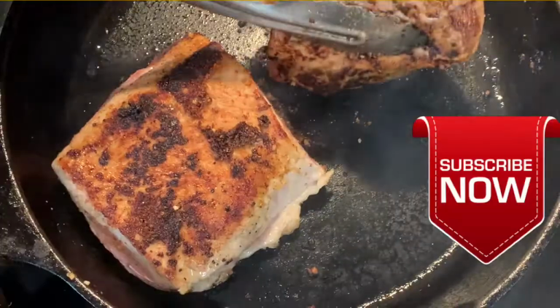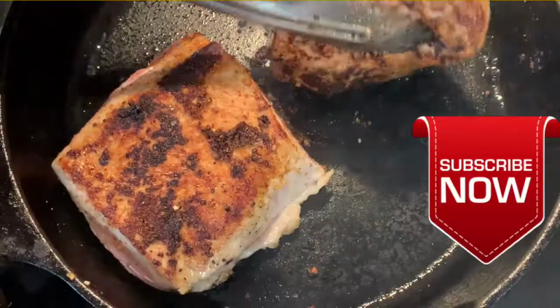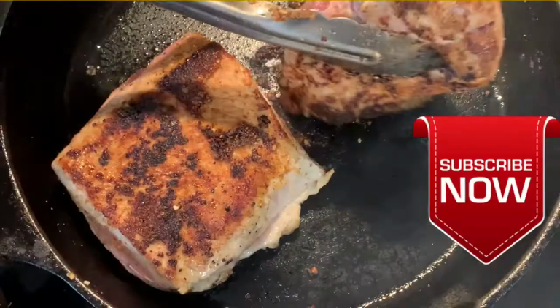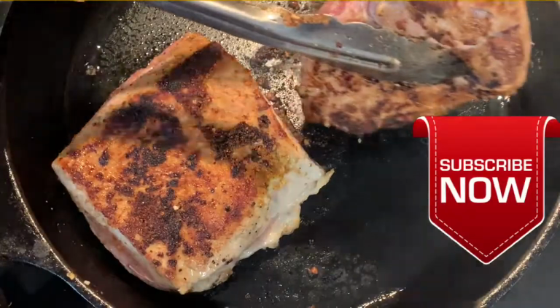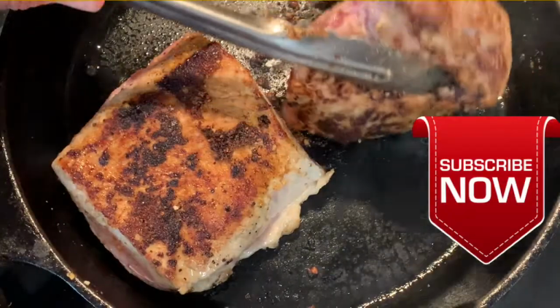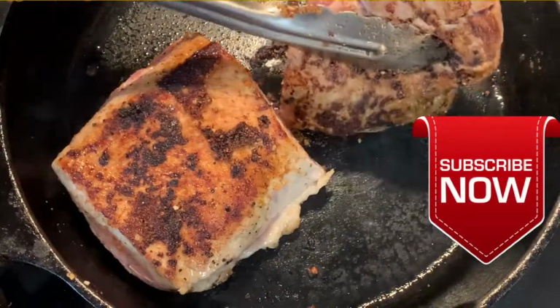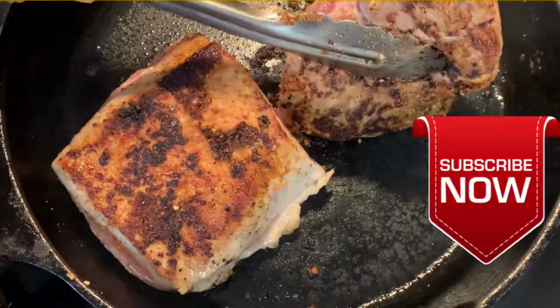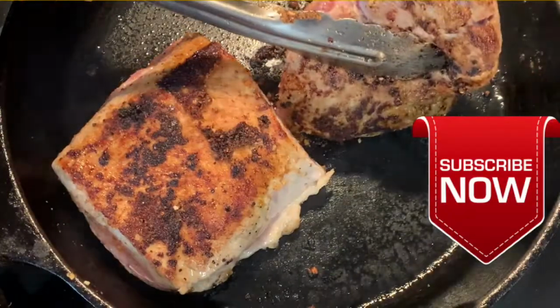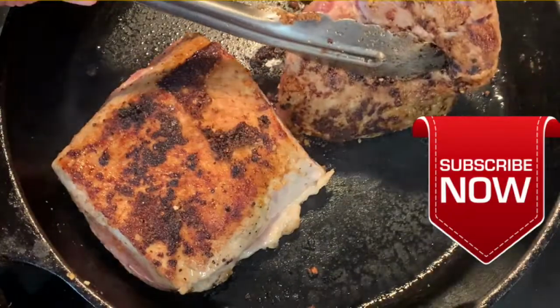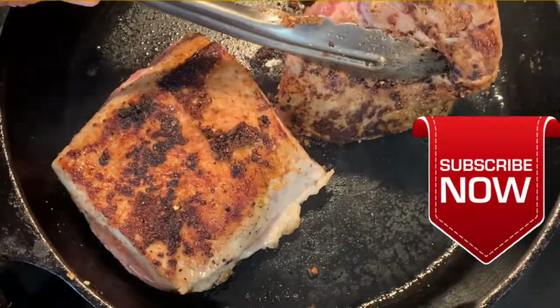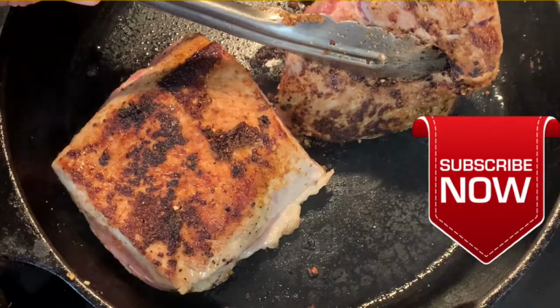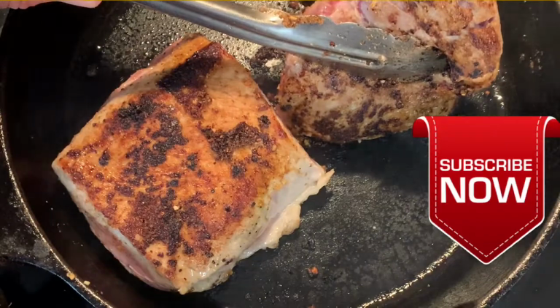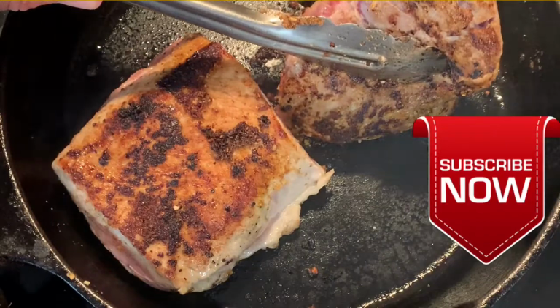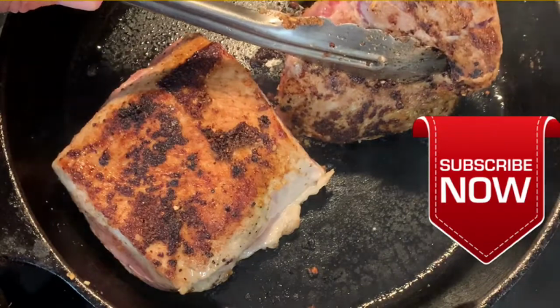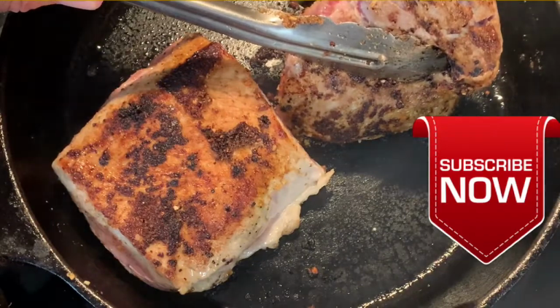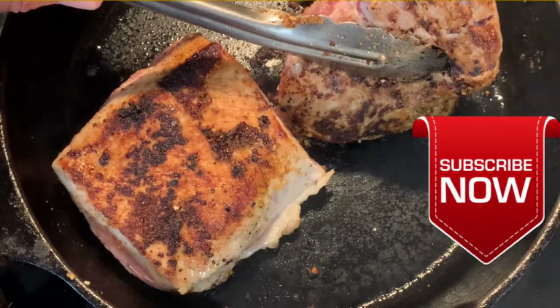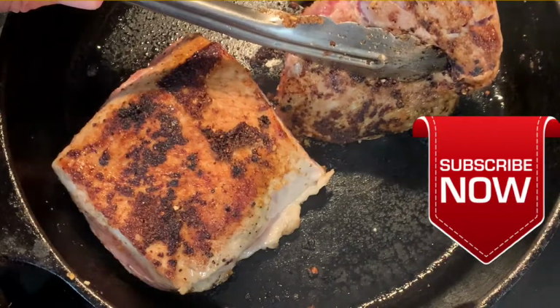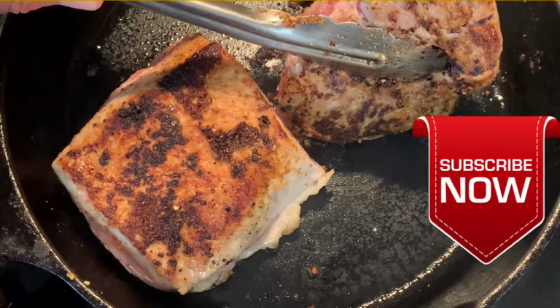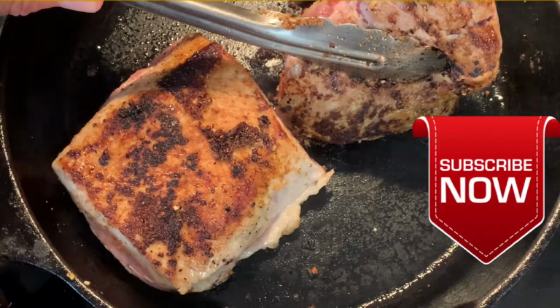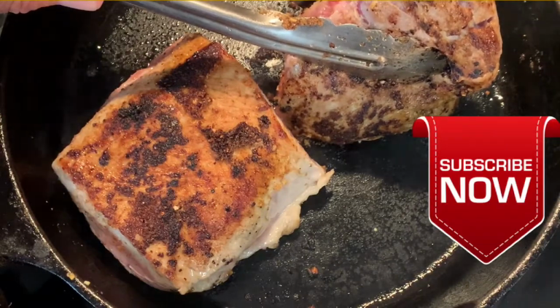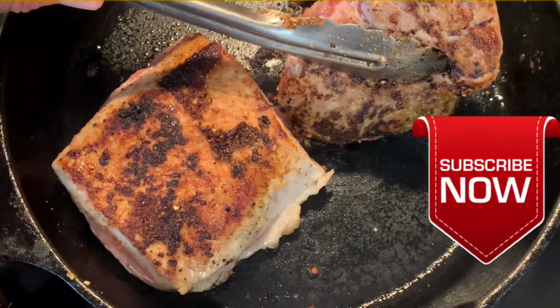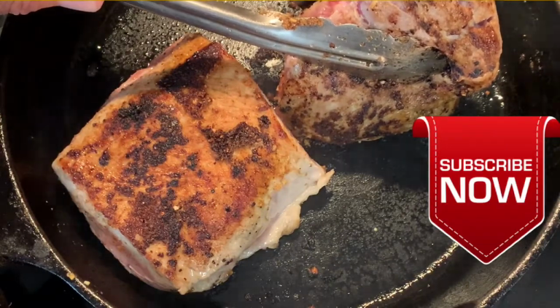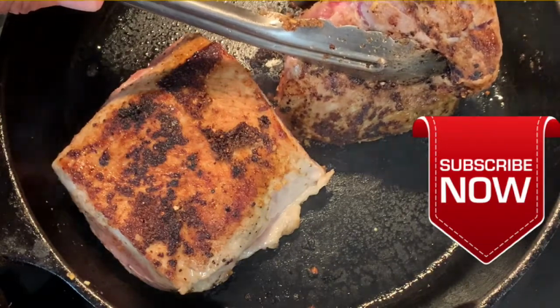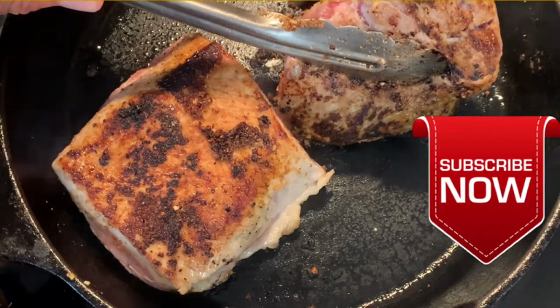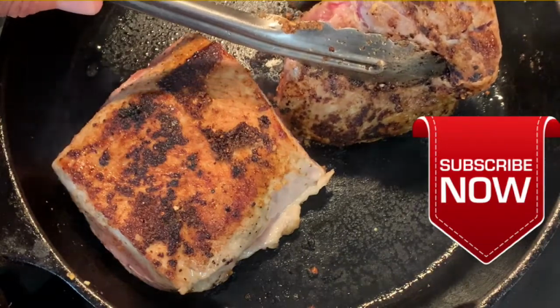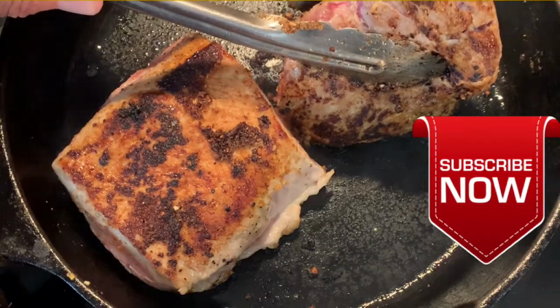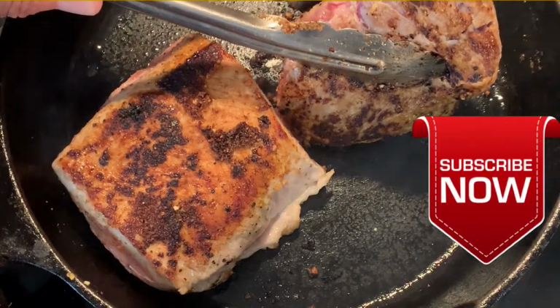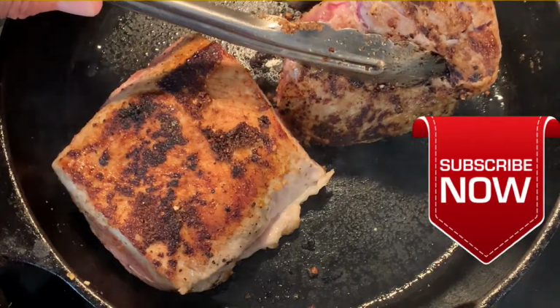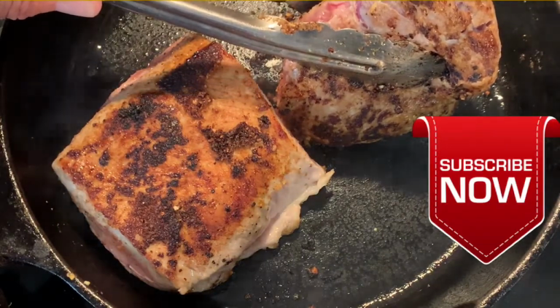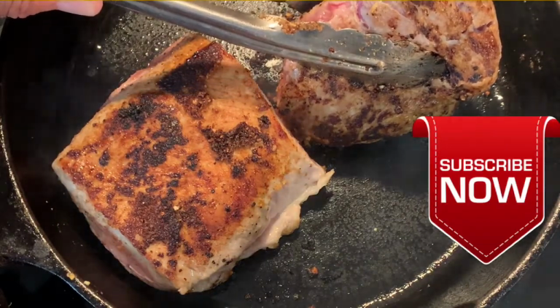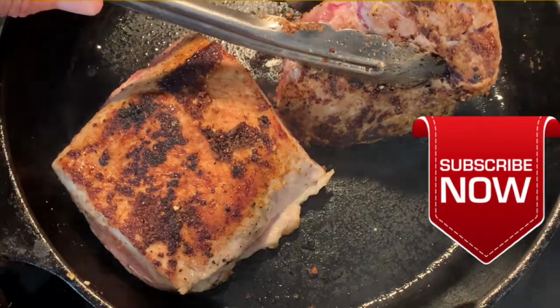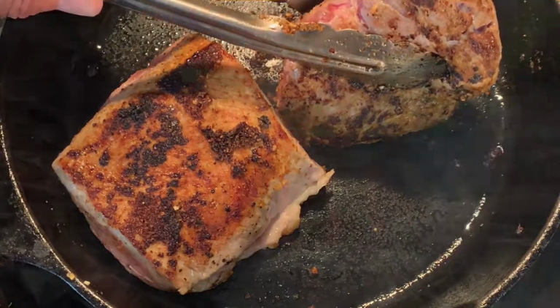For more simple, delicious recipes, consider clicking the subscribe button under that red arrow to be notified of all new uploads.